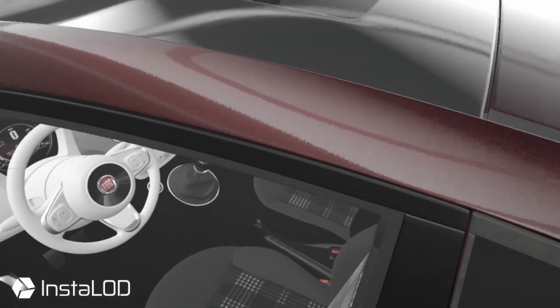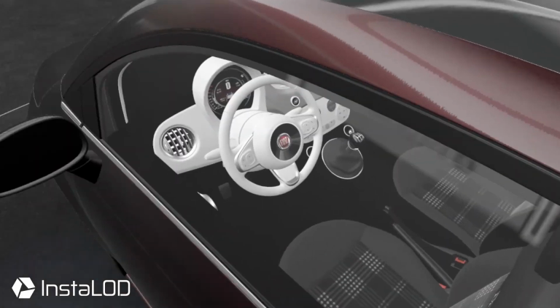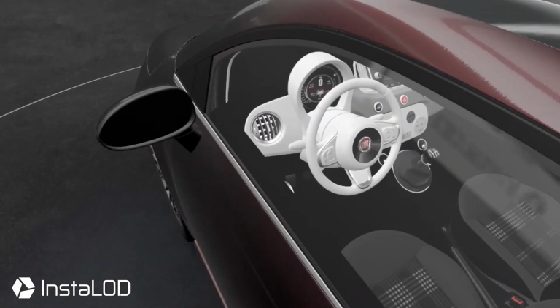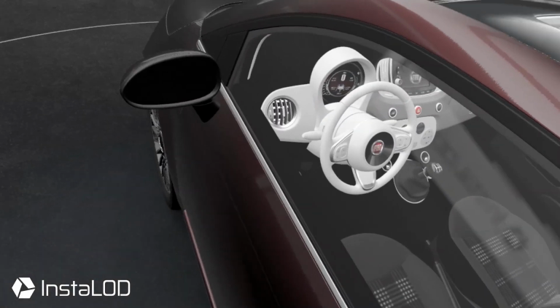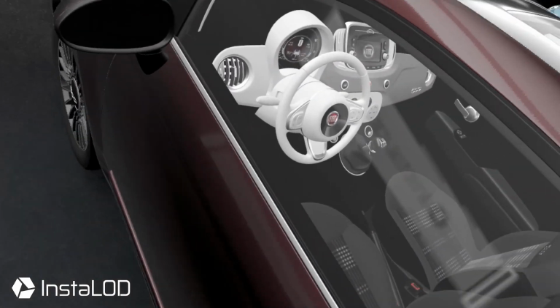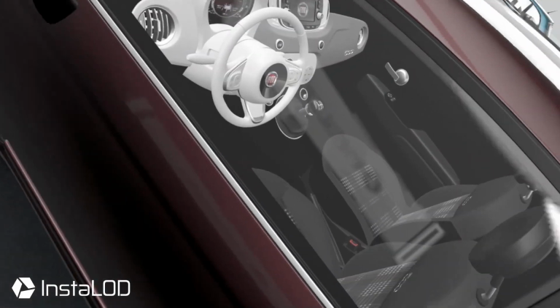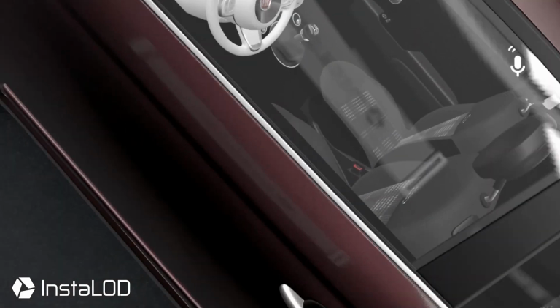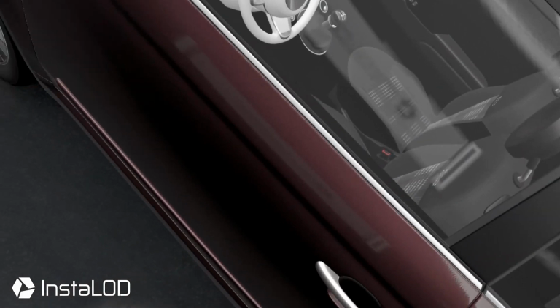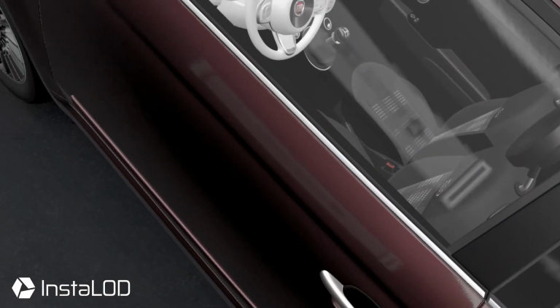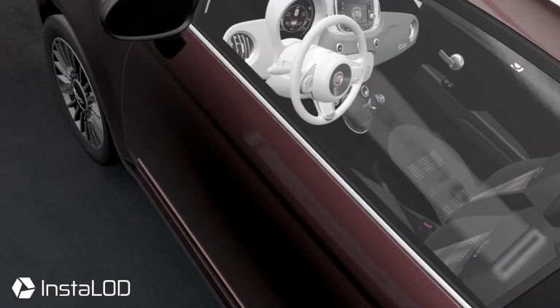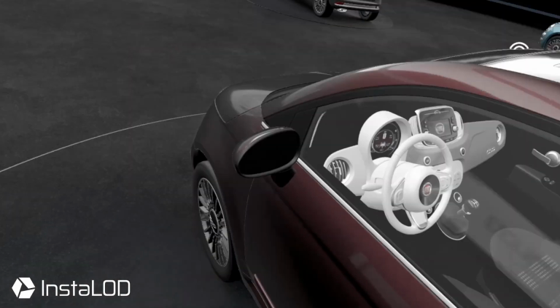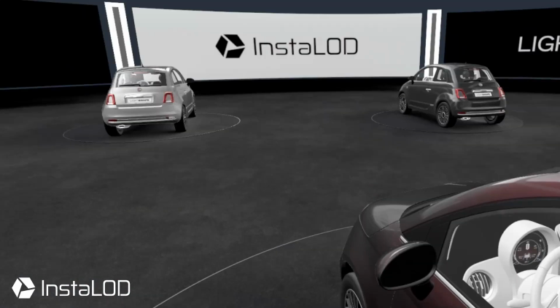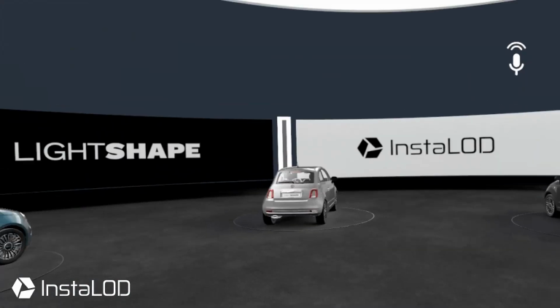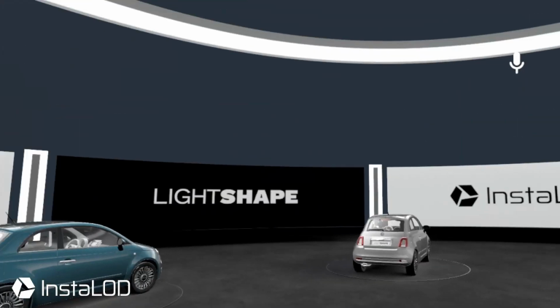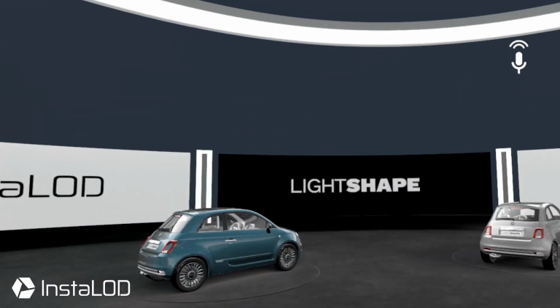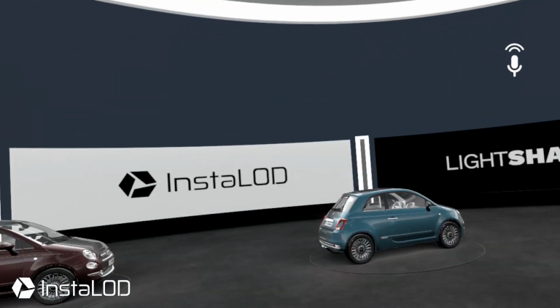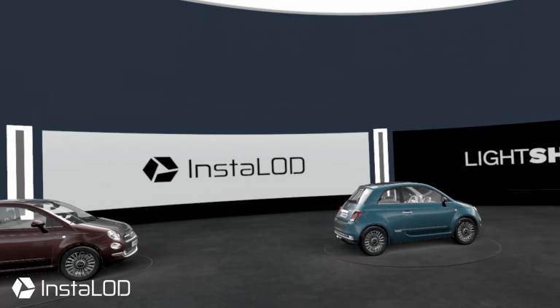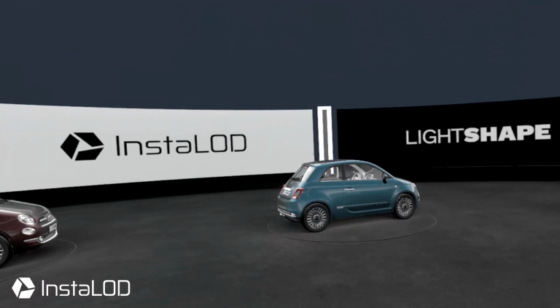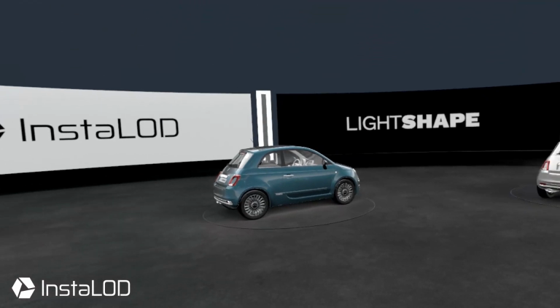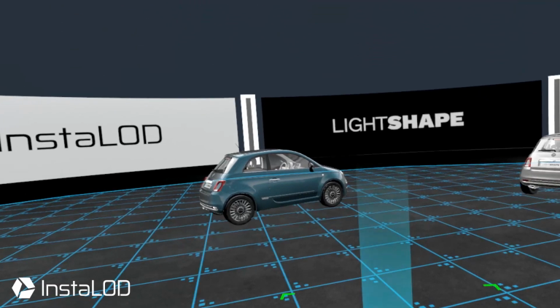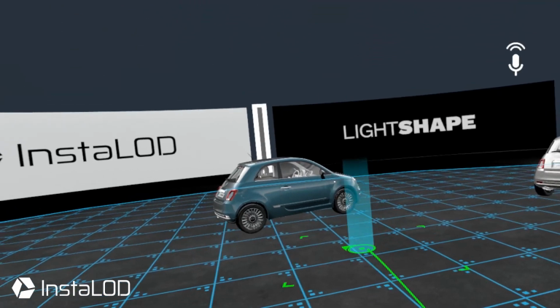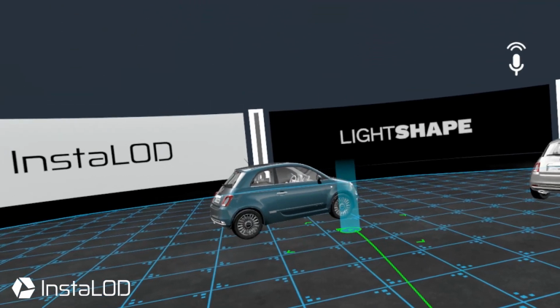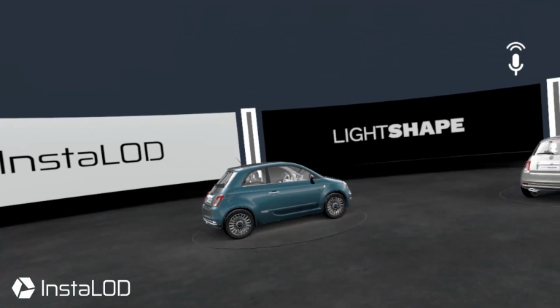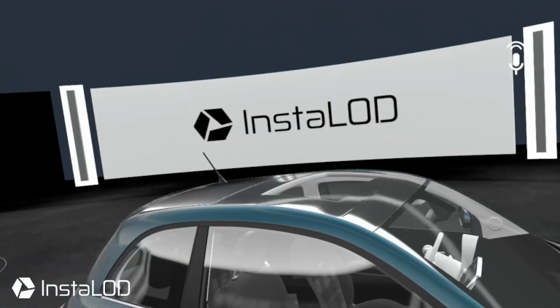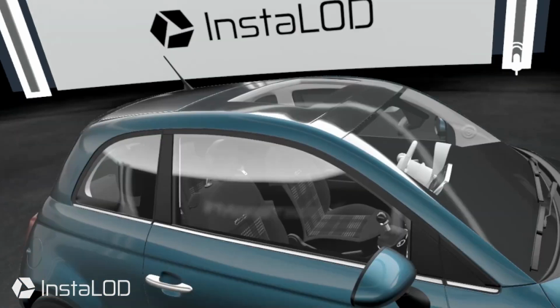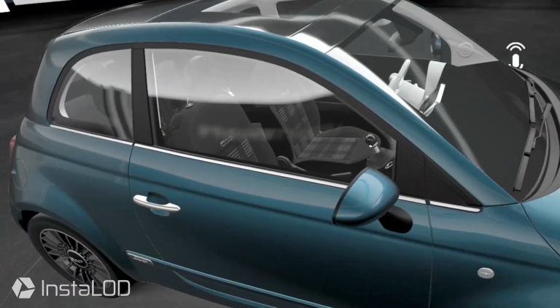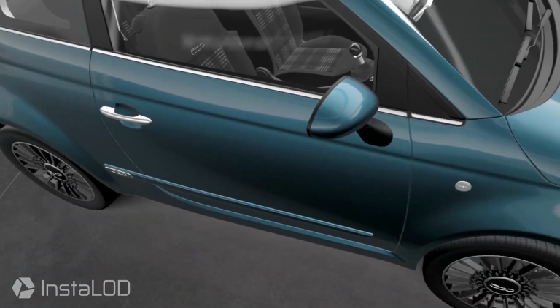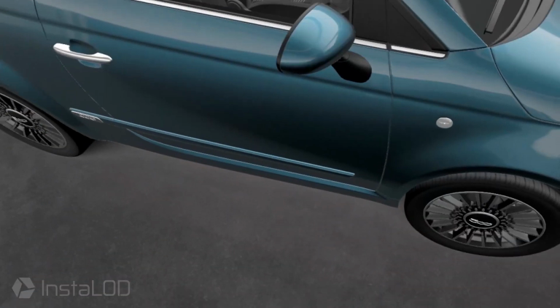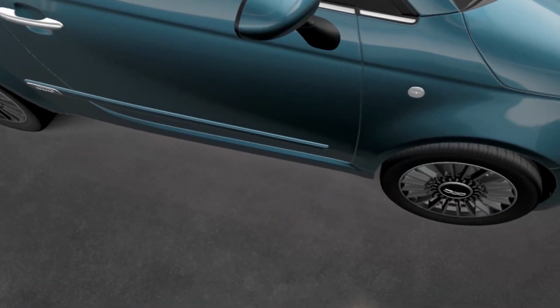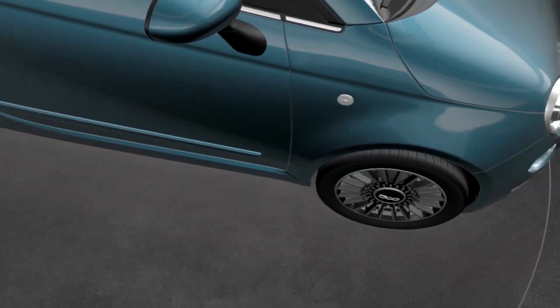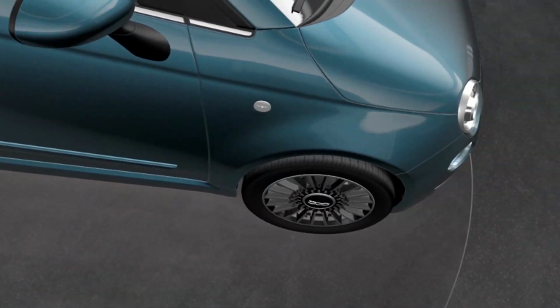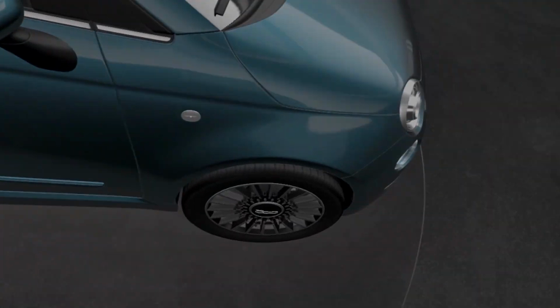And this is only the beginning. InstaLOD is being developed further, and there's no doubt that we'll get many more amazing features in the future. Thanks to InstaLOD for keeping up with our times.